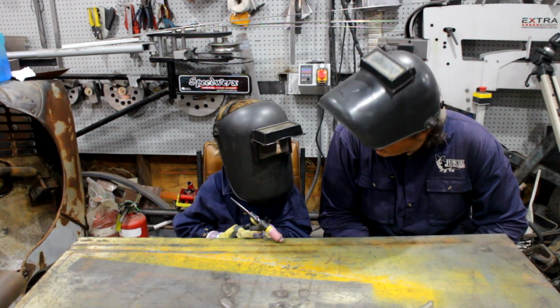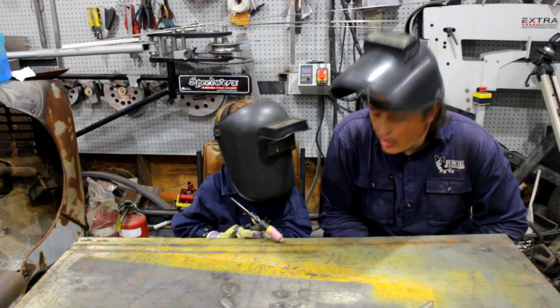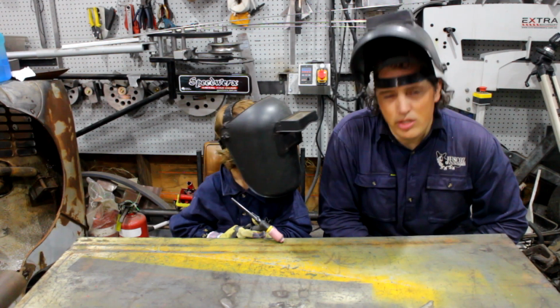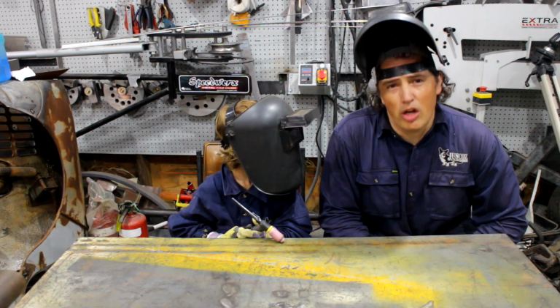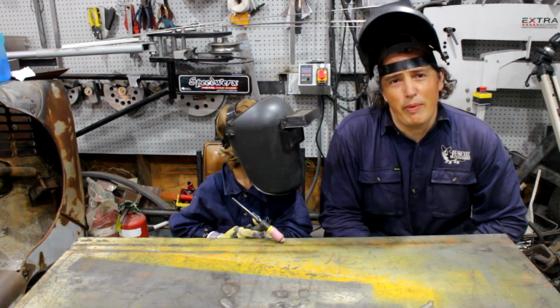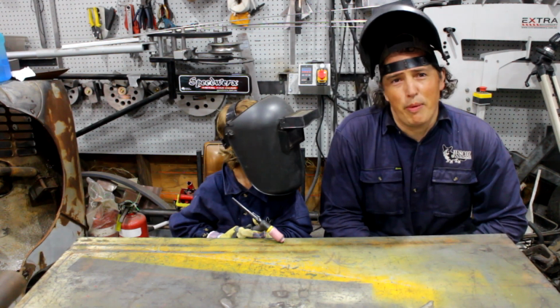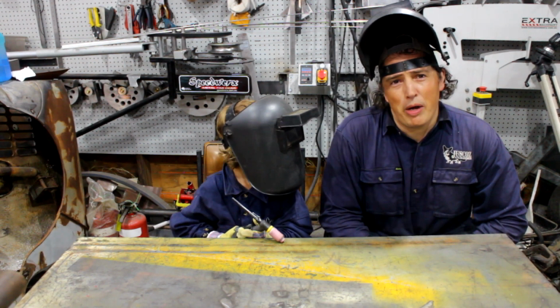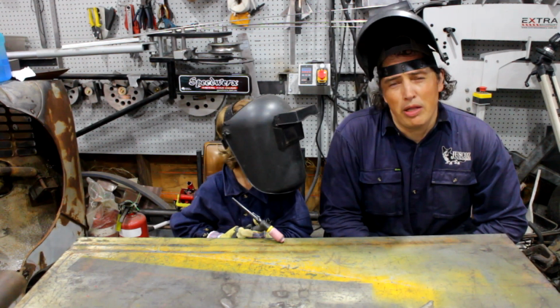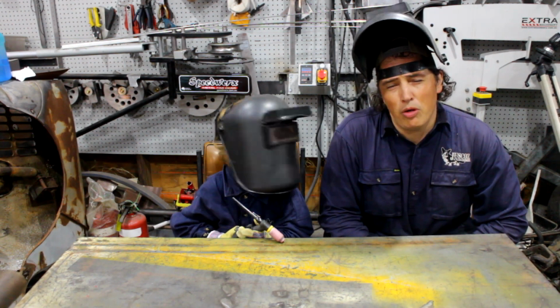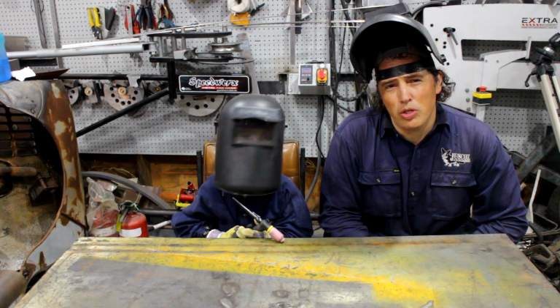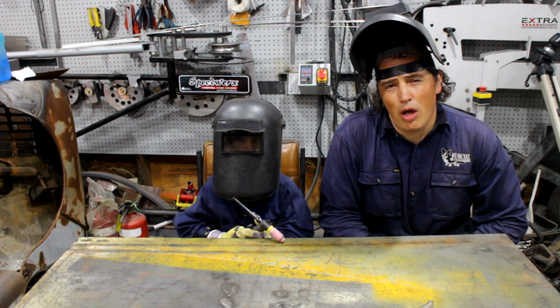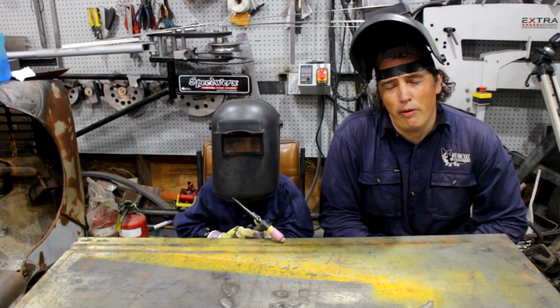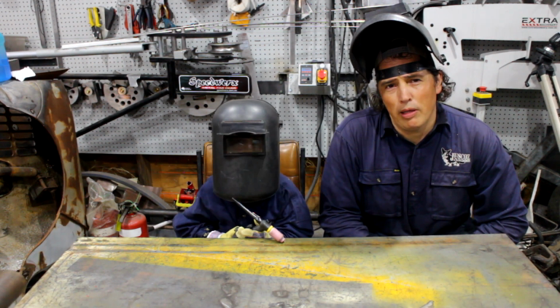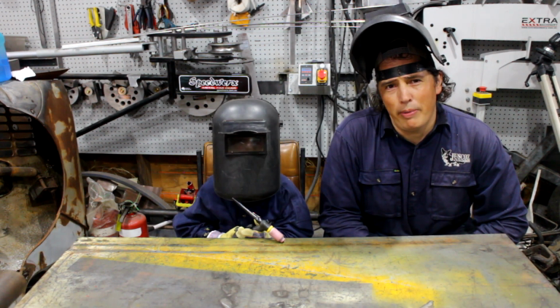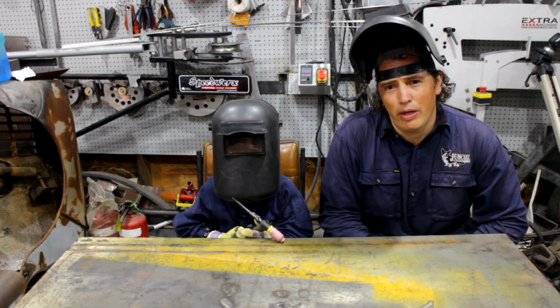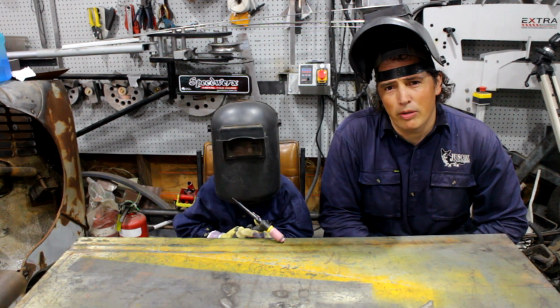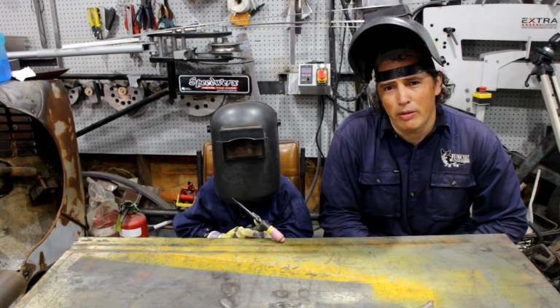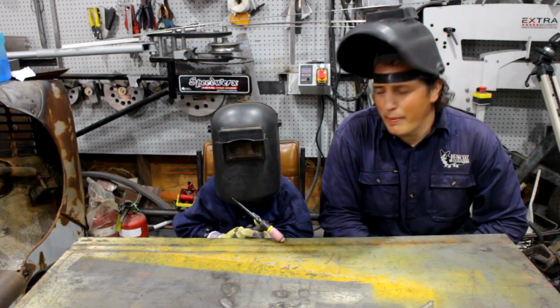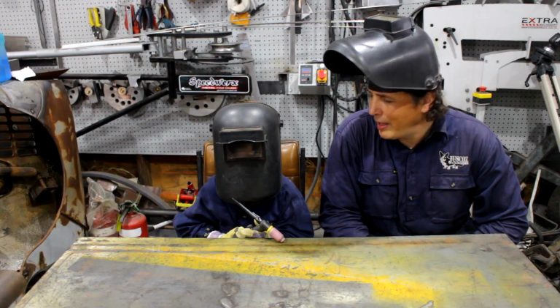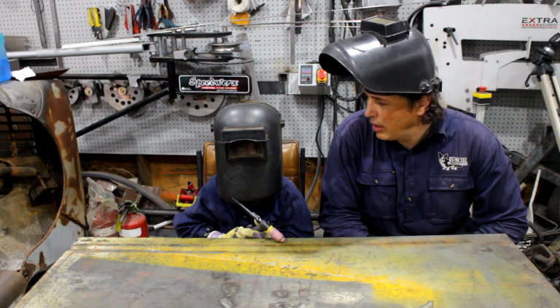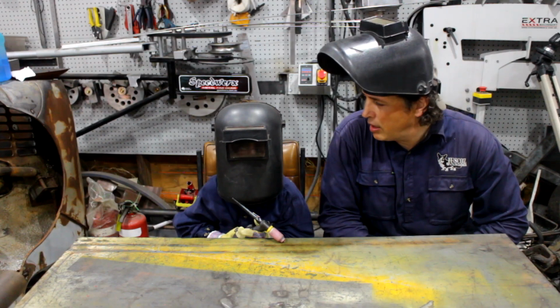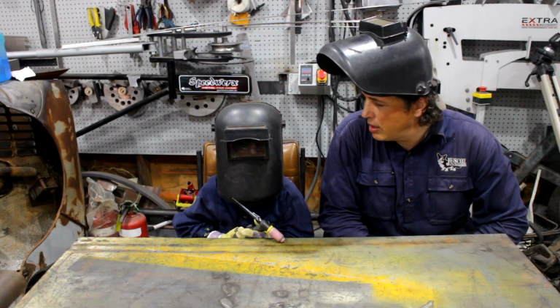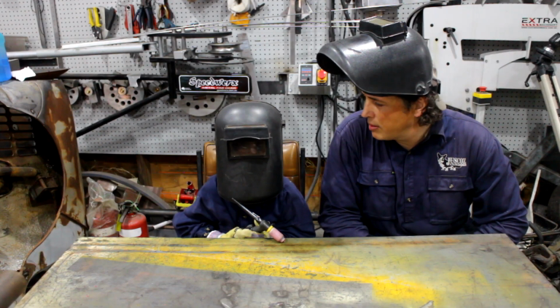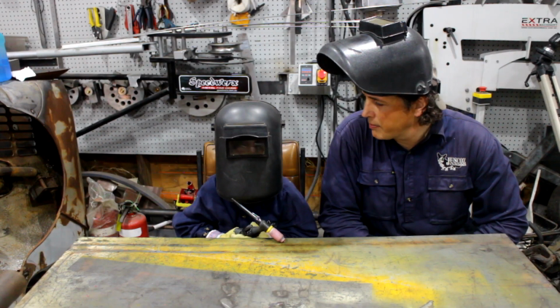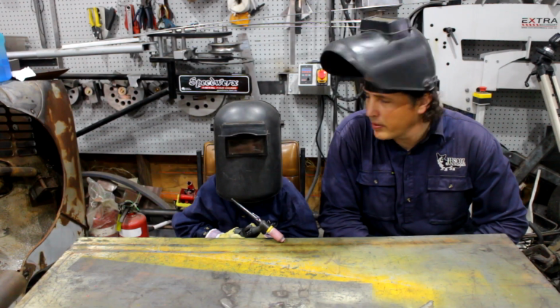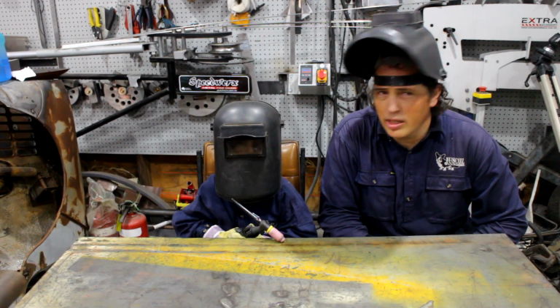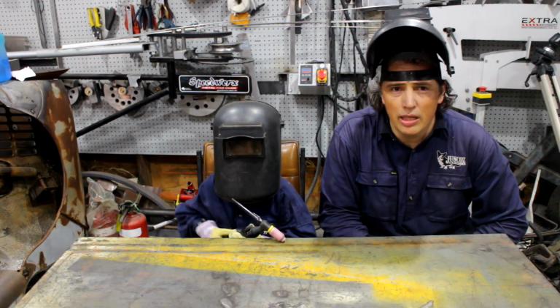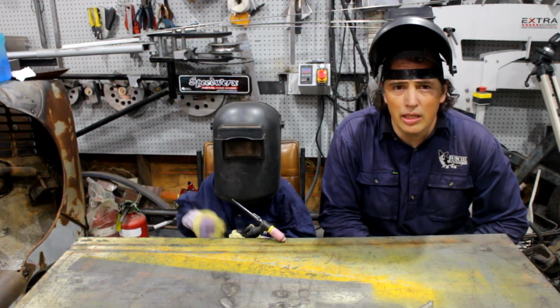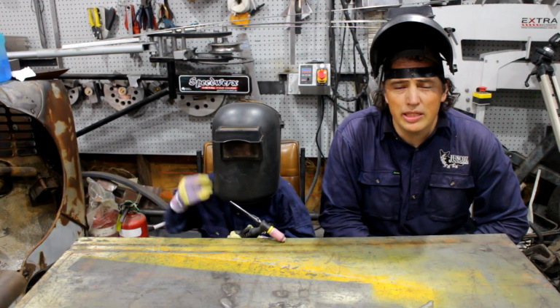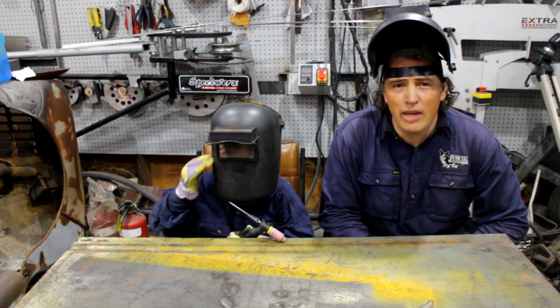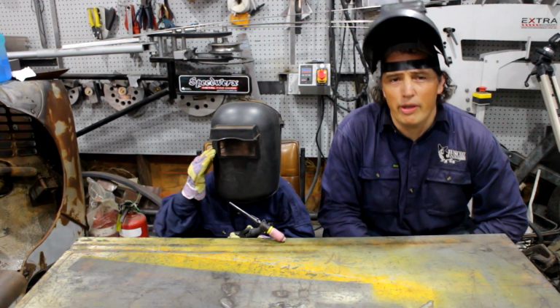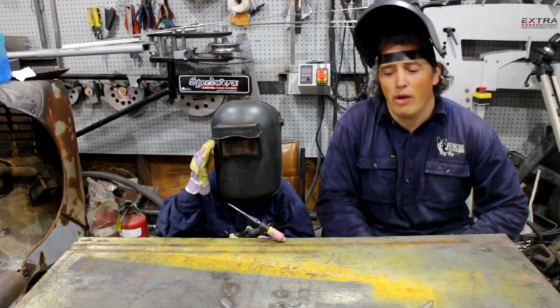He's going to be operating the torch. I'll be on the pedal. Let's see how we go.